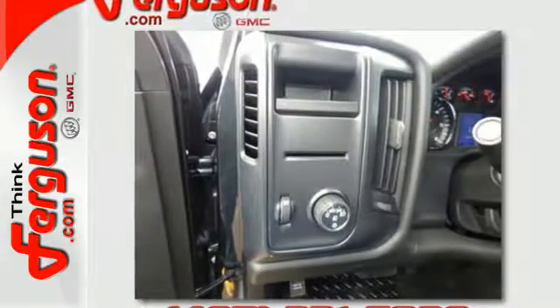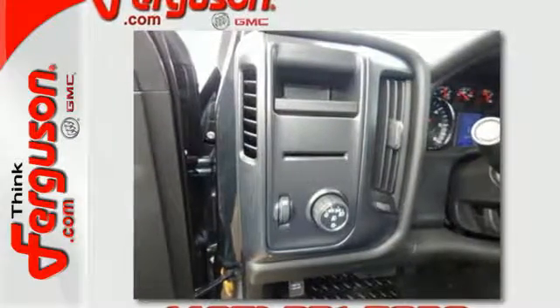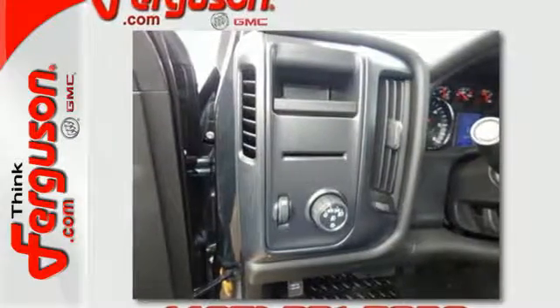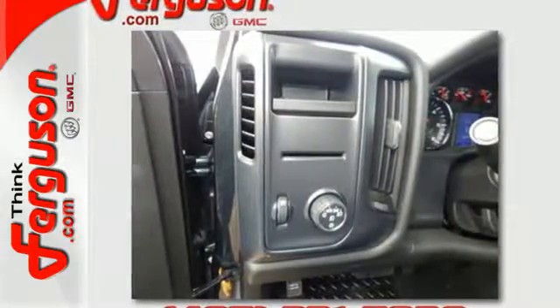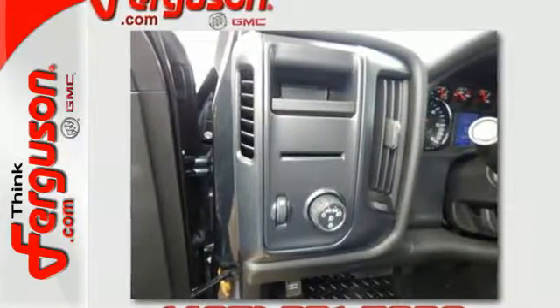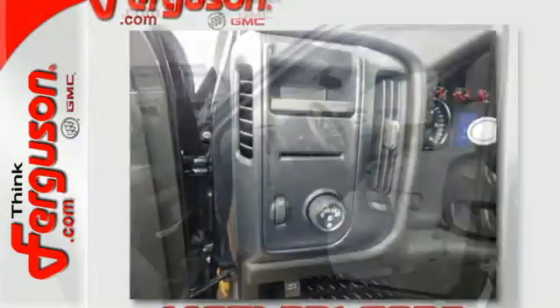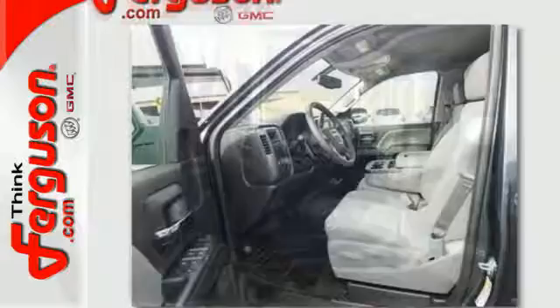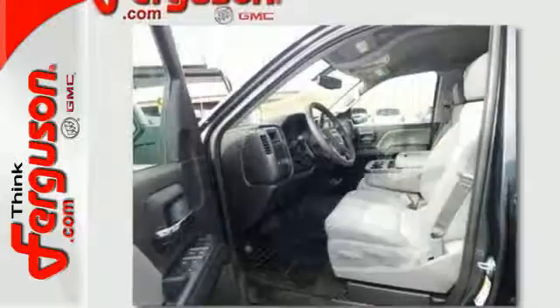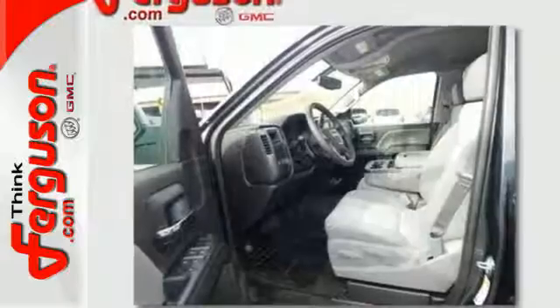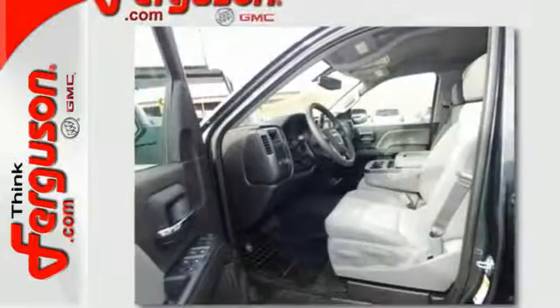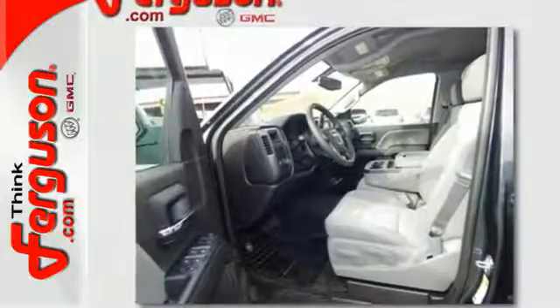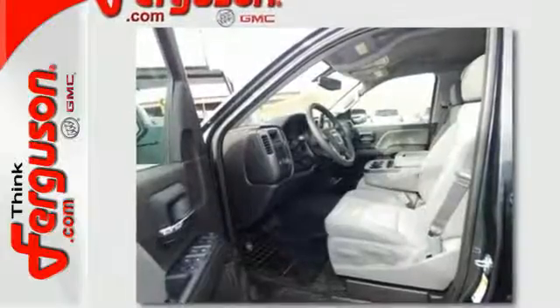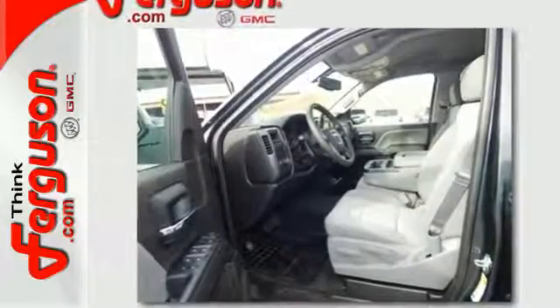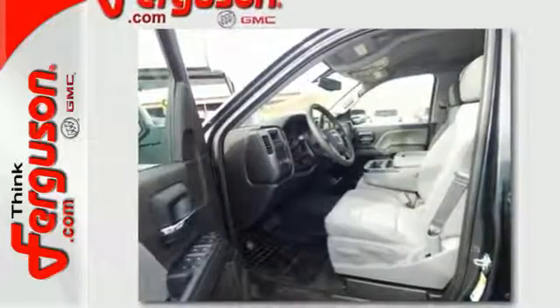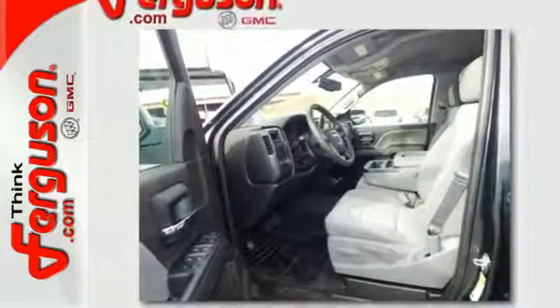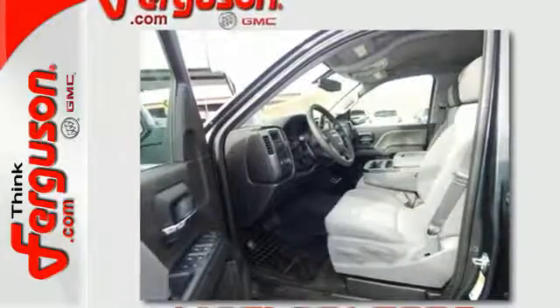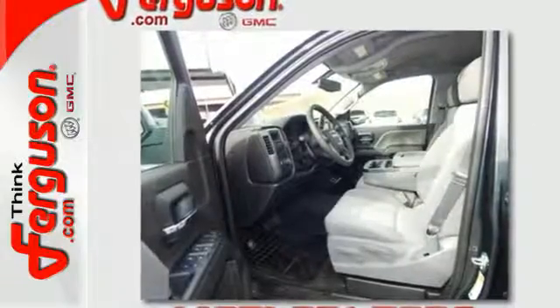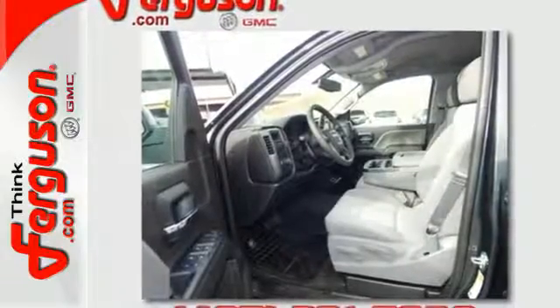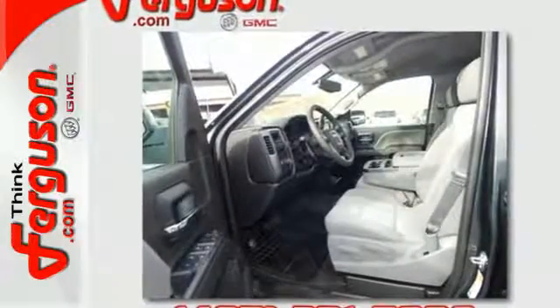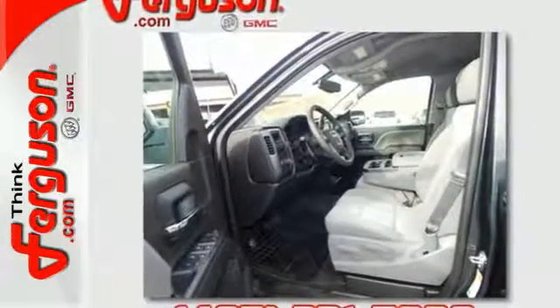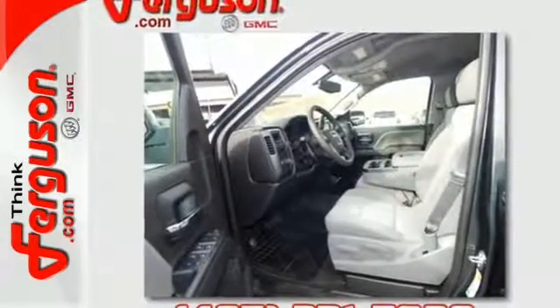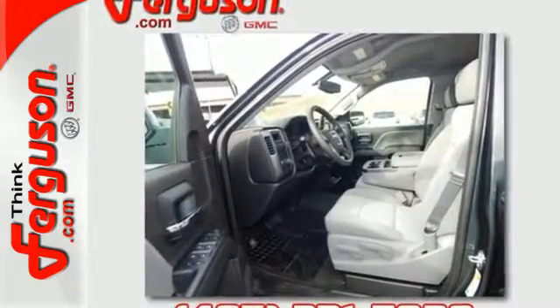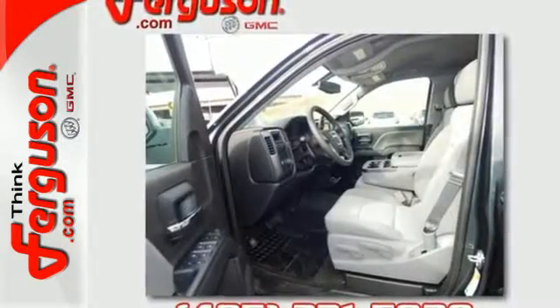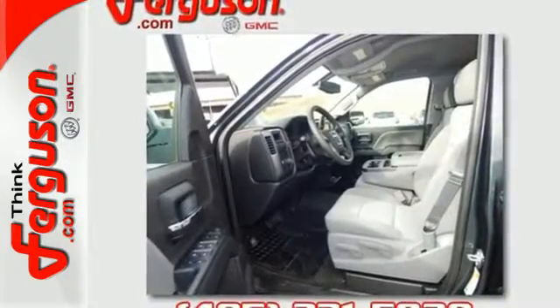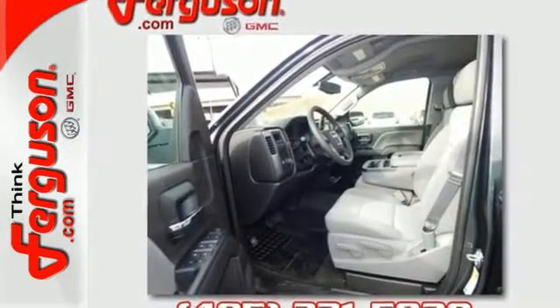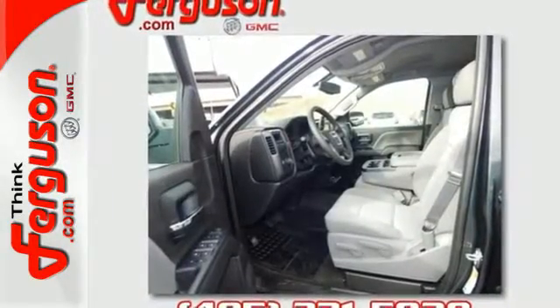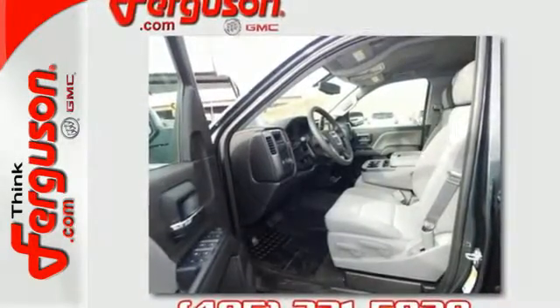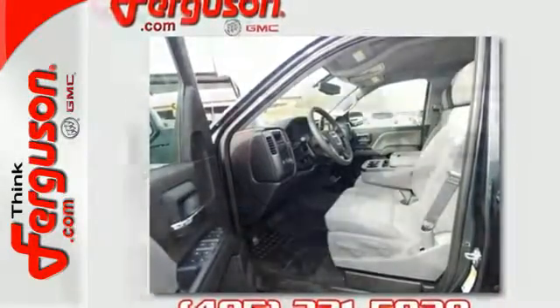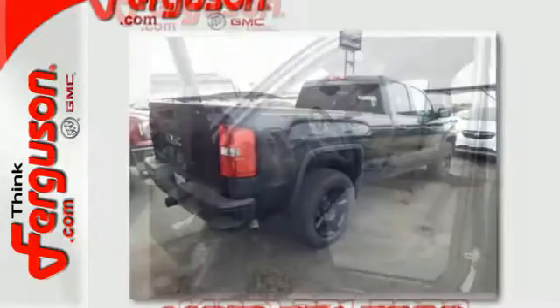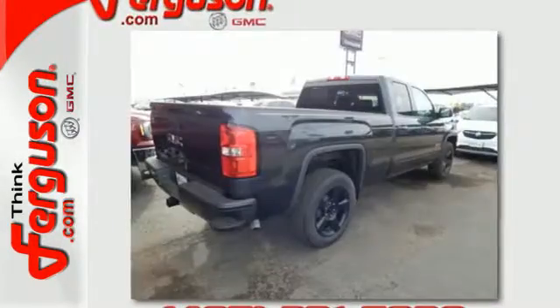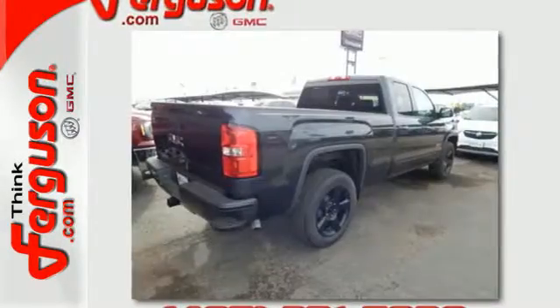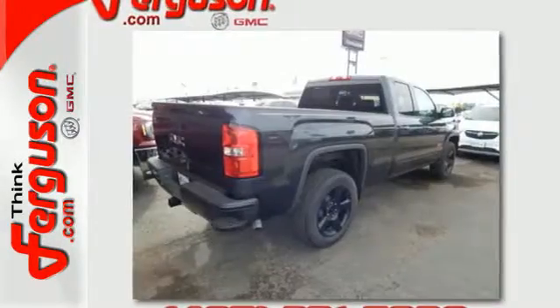You know professional grade equipment is worth the investment, and you'll certainly appreciate the attention to craftsmanship in this truck.